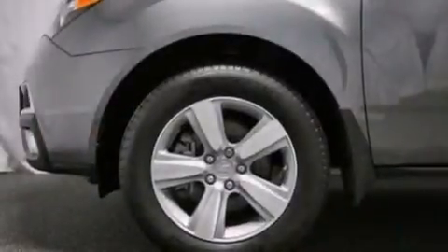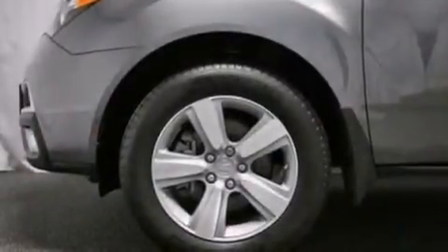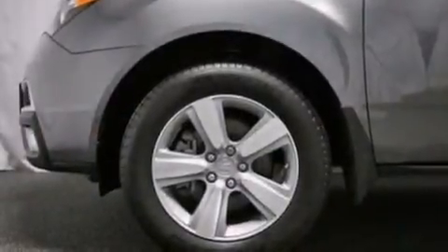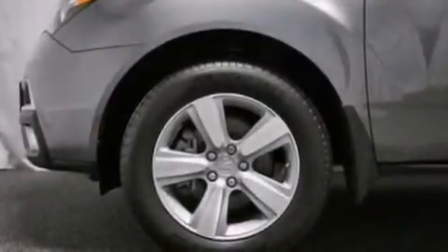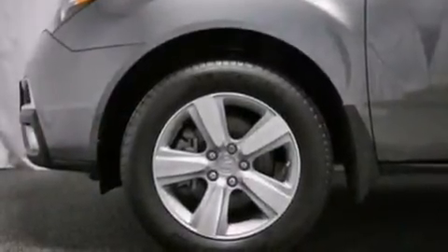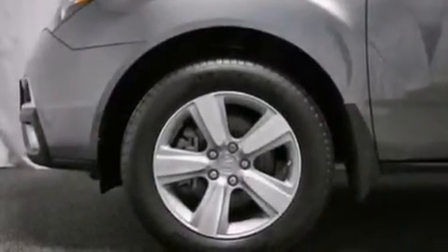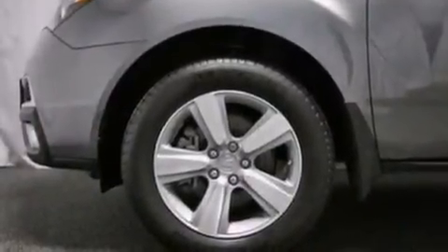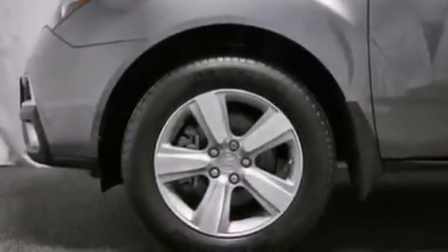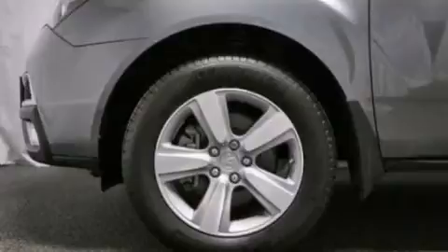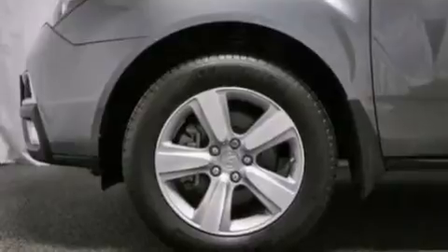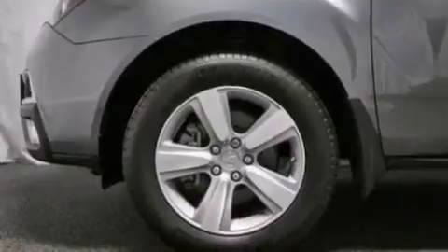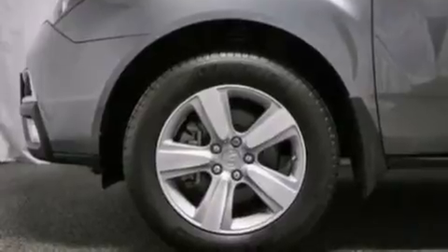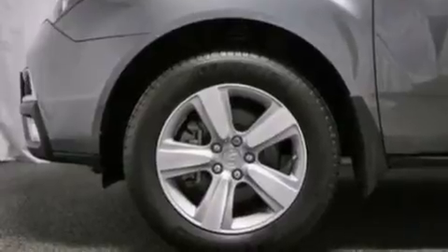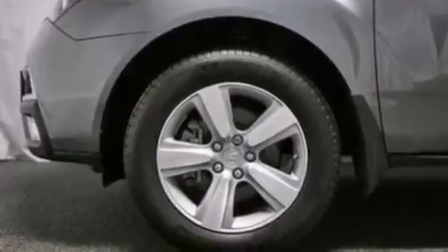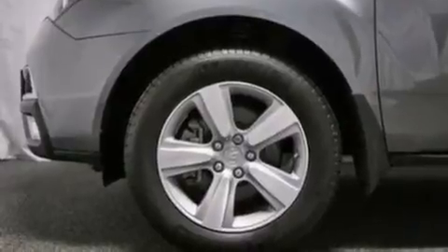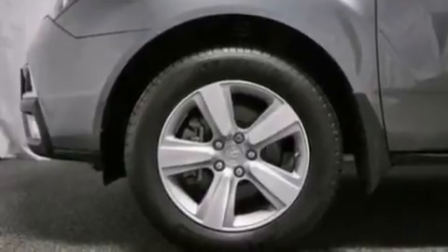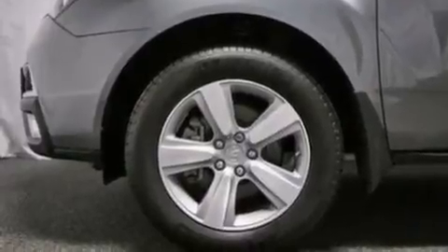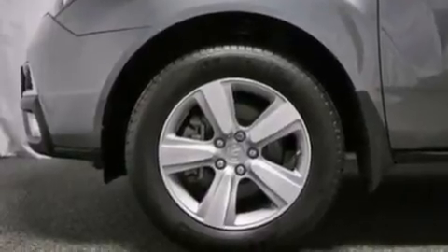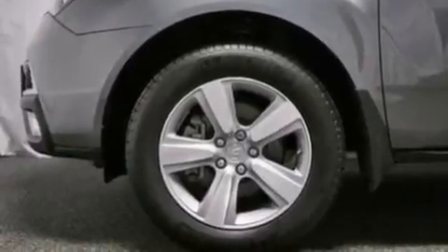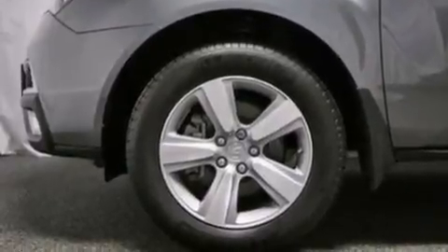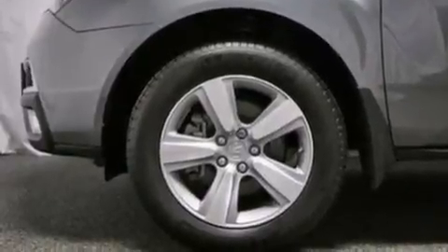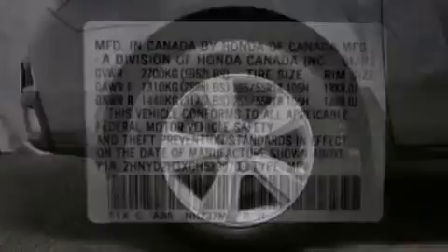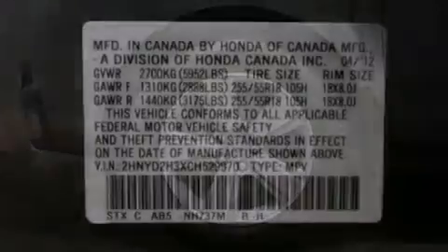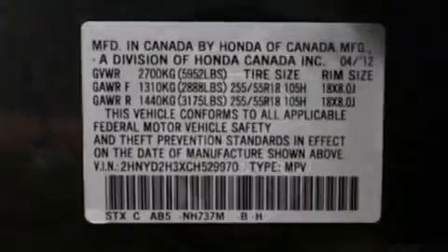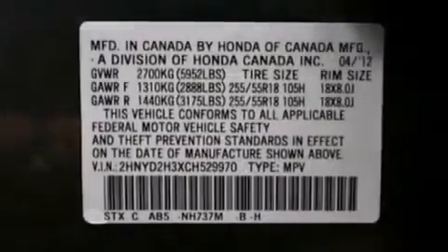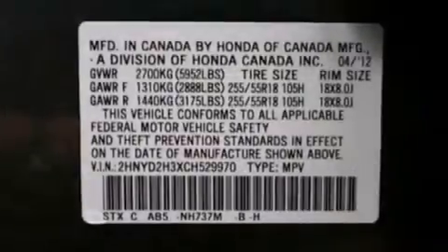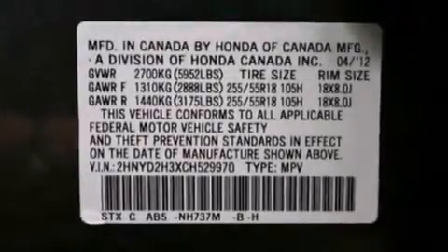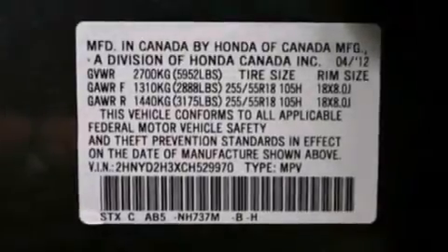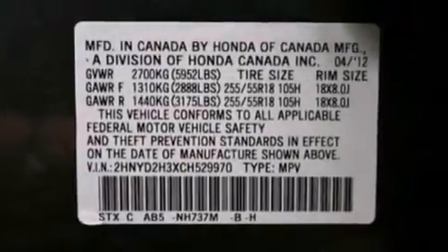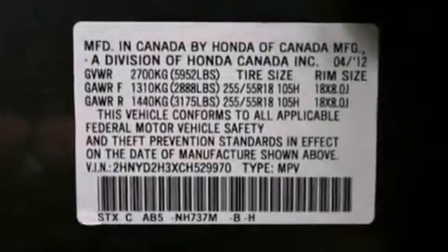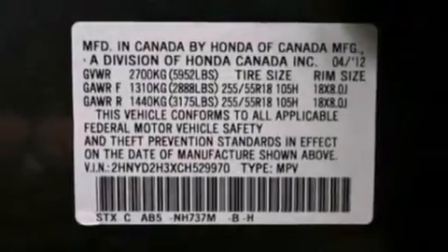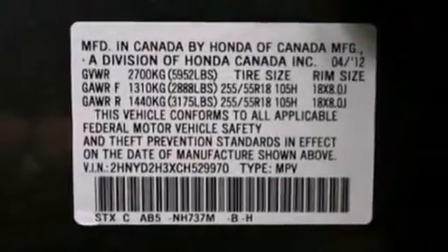Also included are traction control and stability control systems, aluminum wheels, and high-intensity discharge headlights.